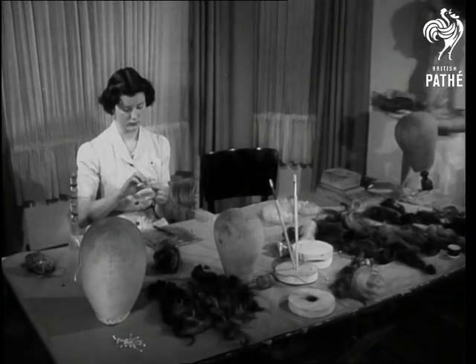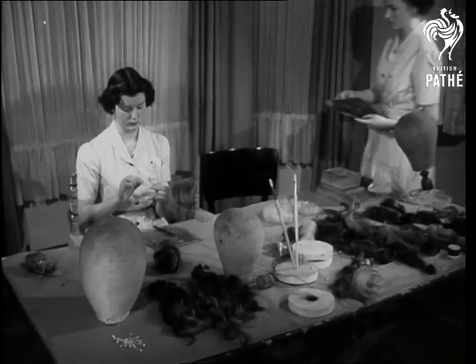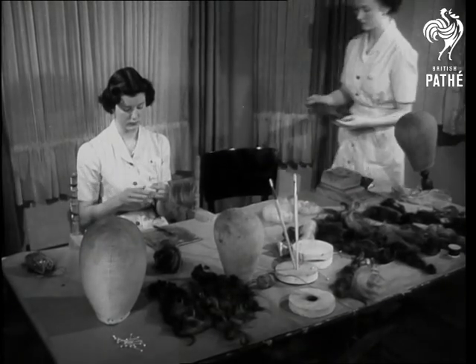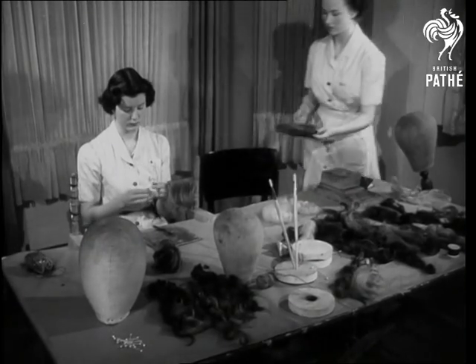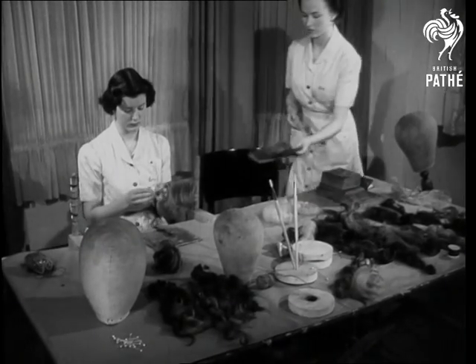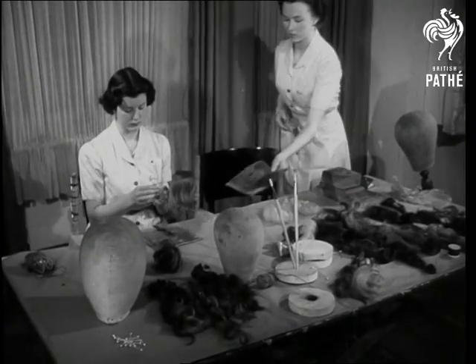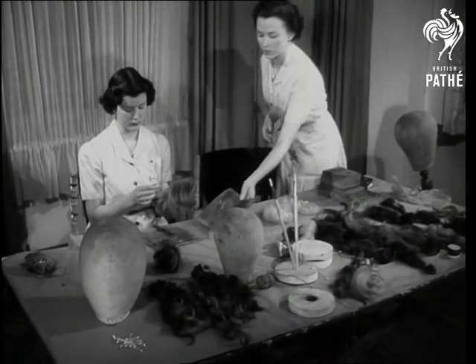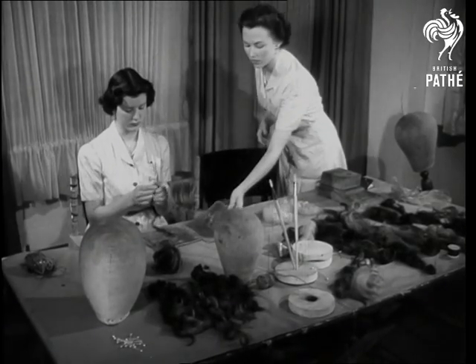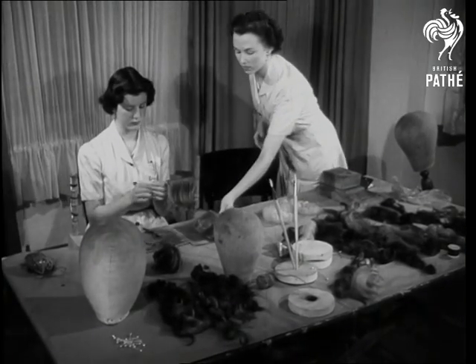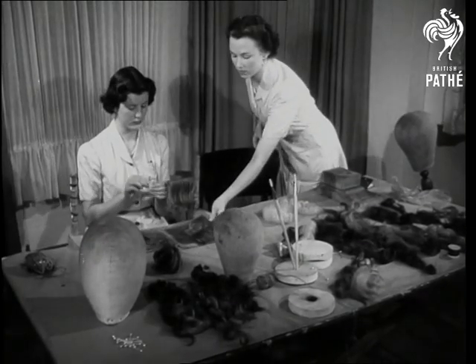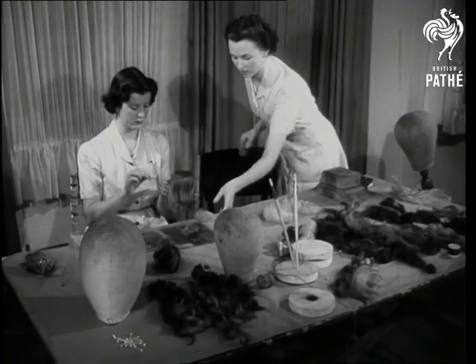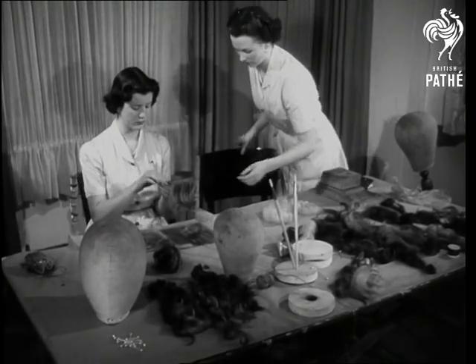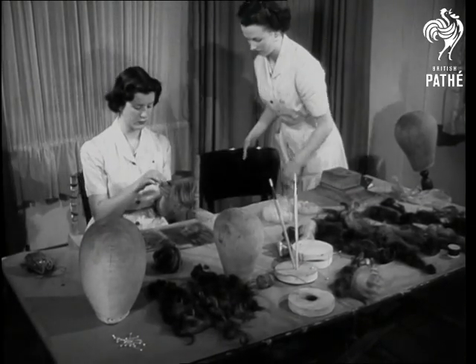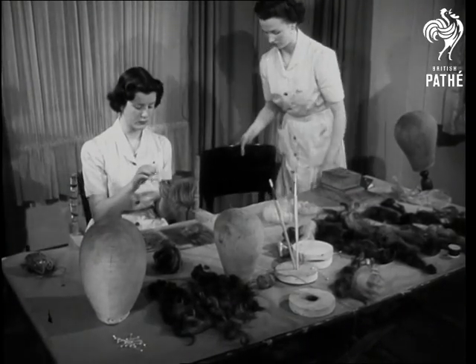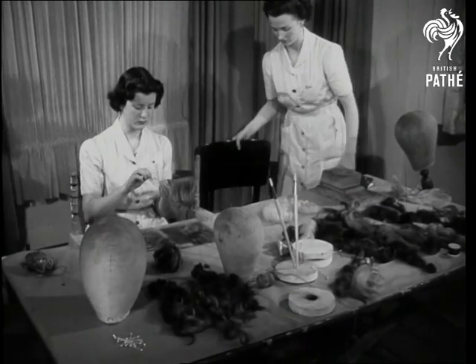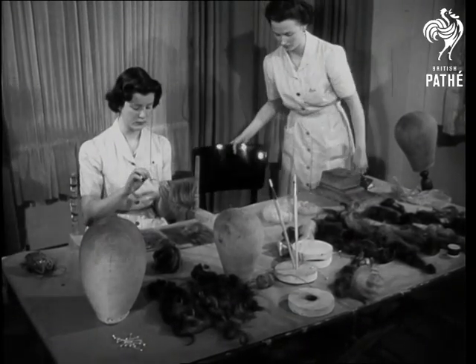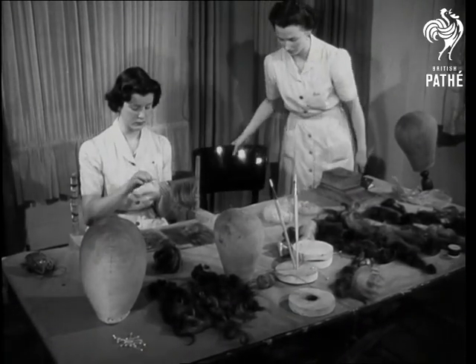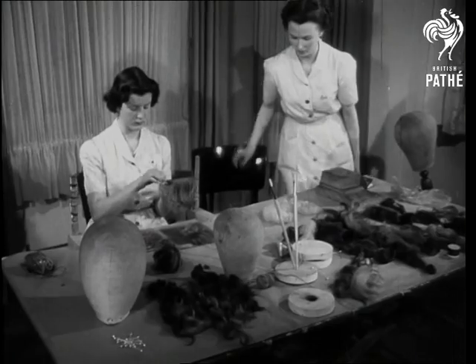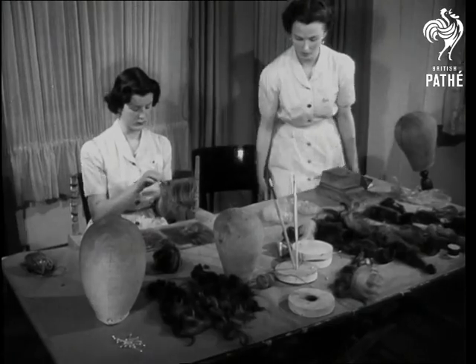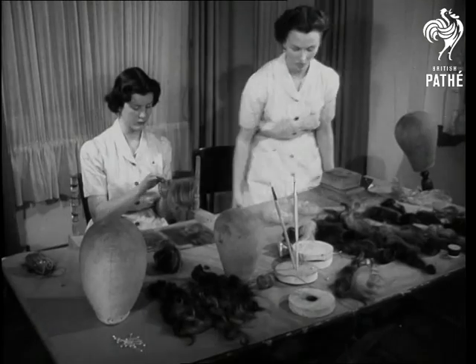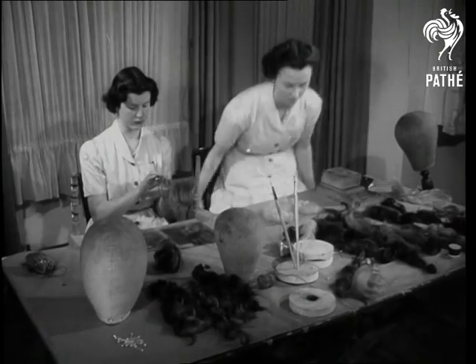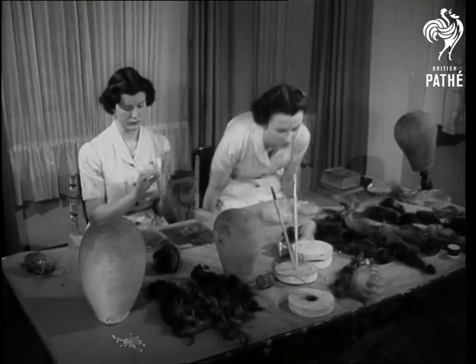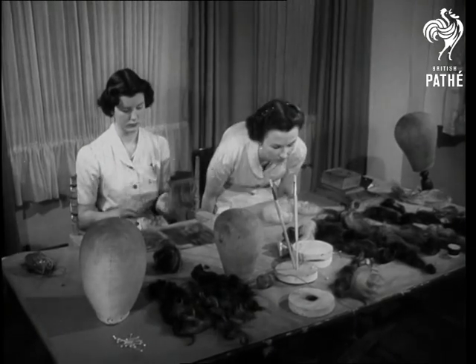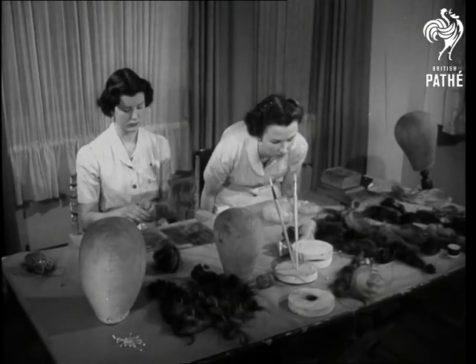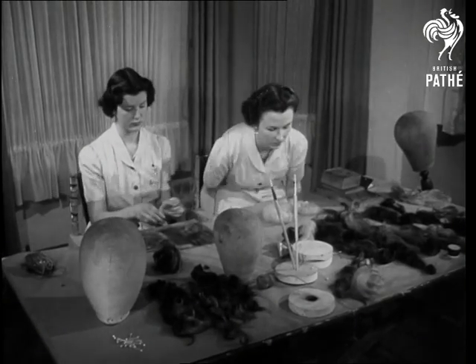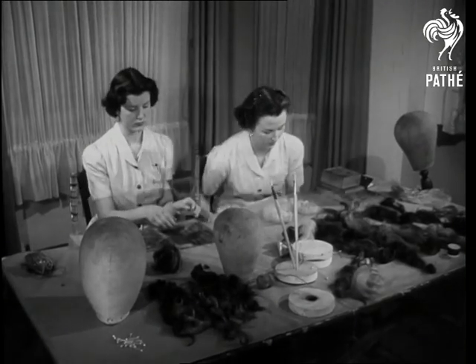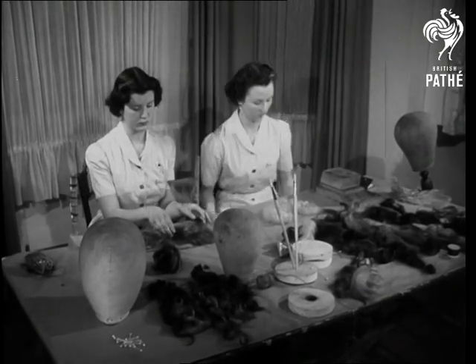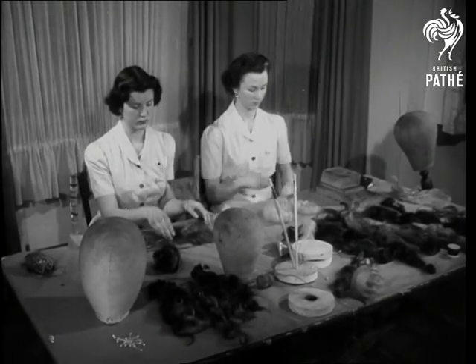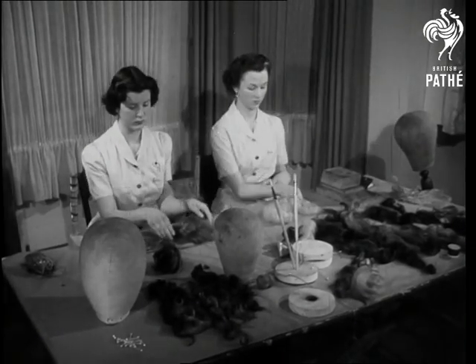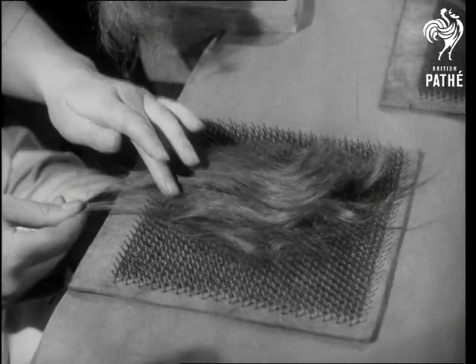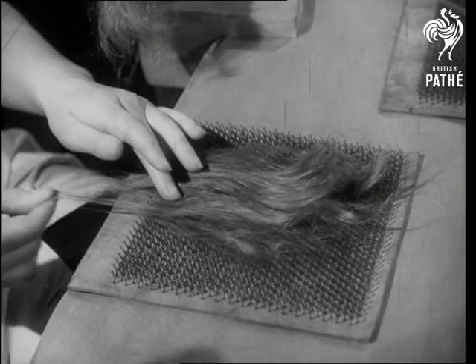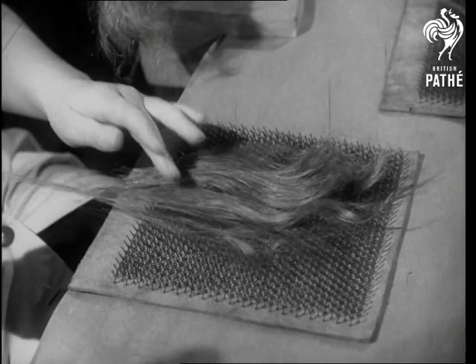The snippings have been cleansed and prepared, with the roots pointed all one way, and now they're ready for the hand of an artist to get to work.